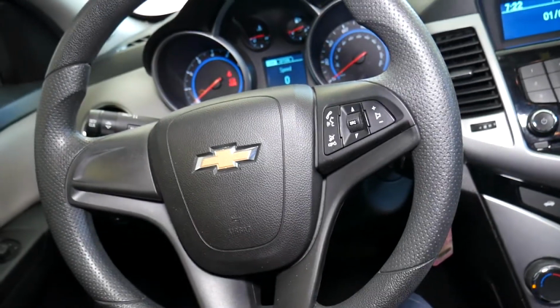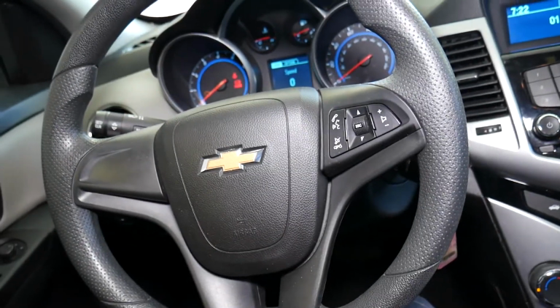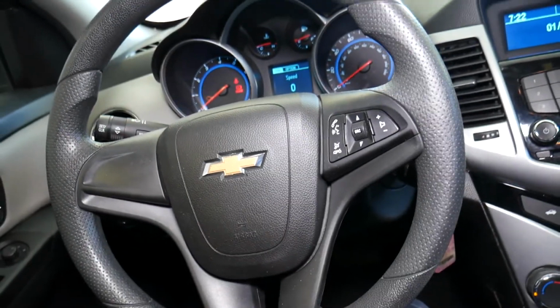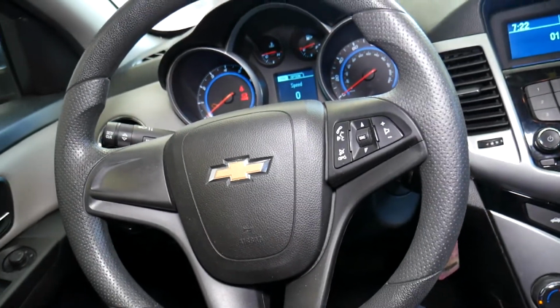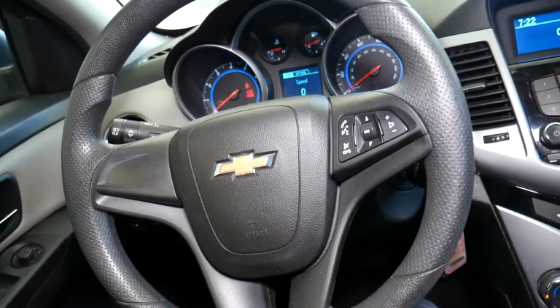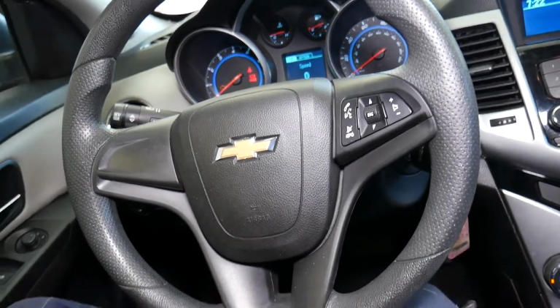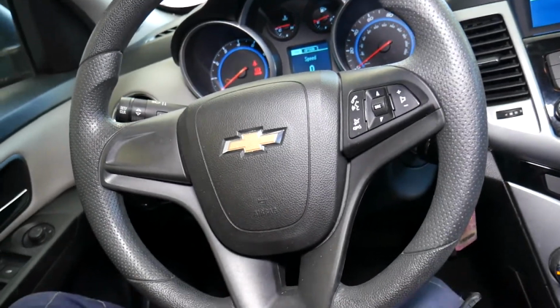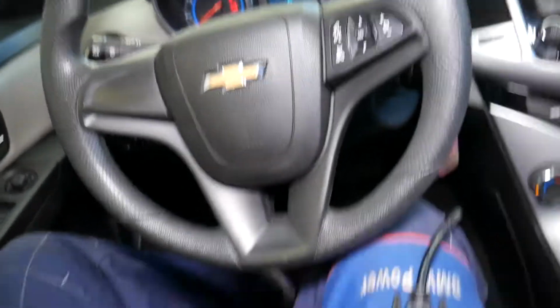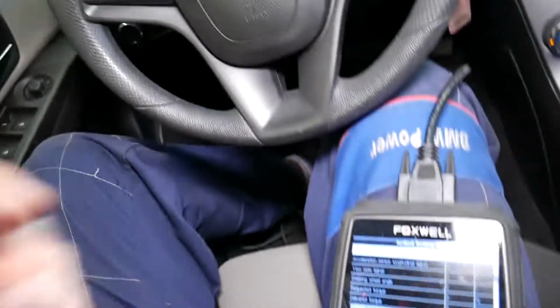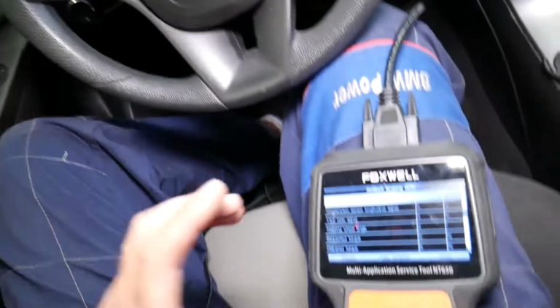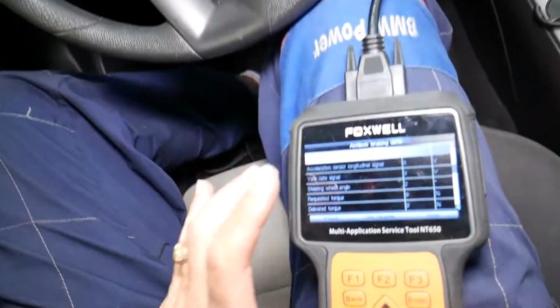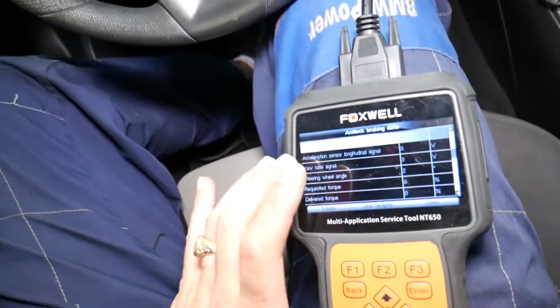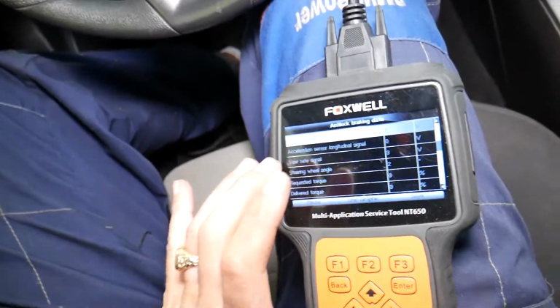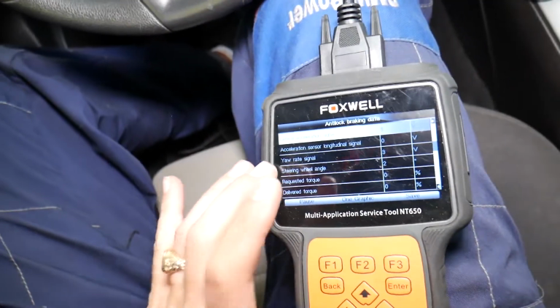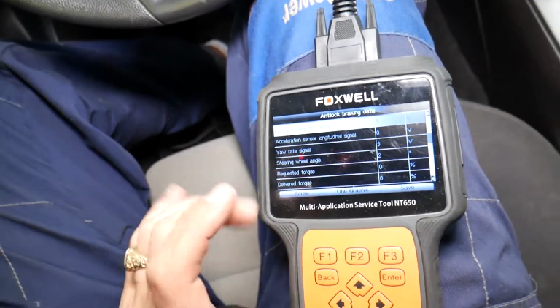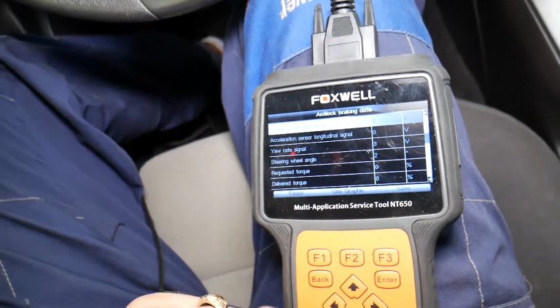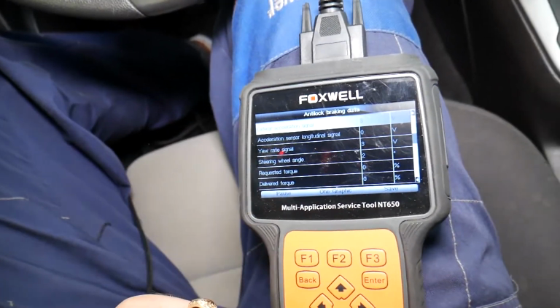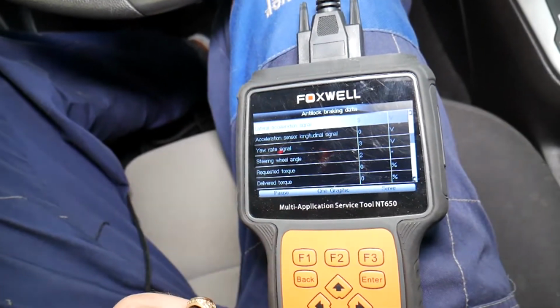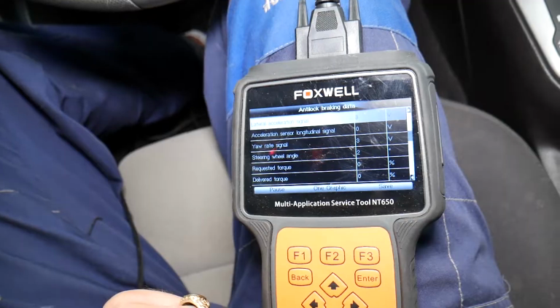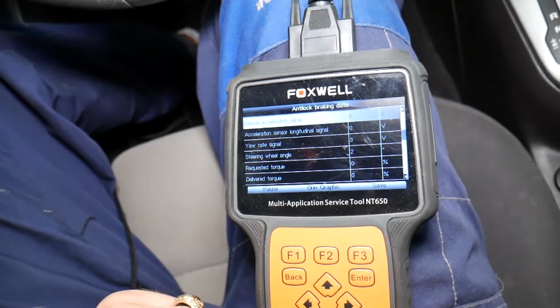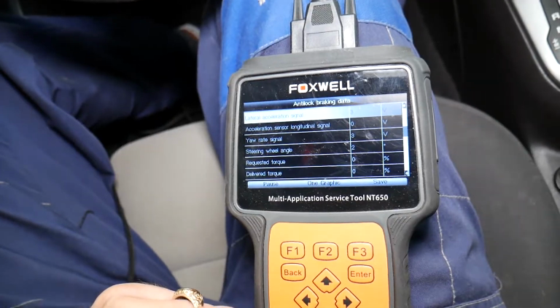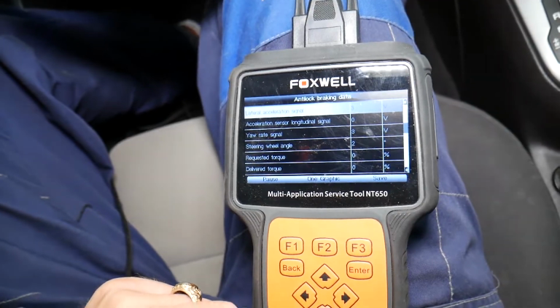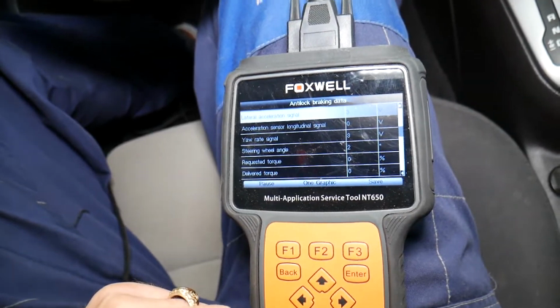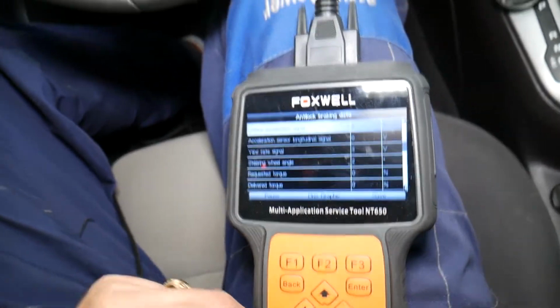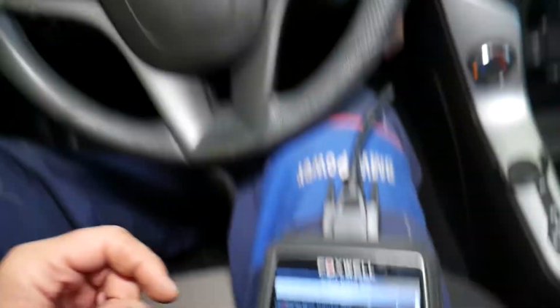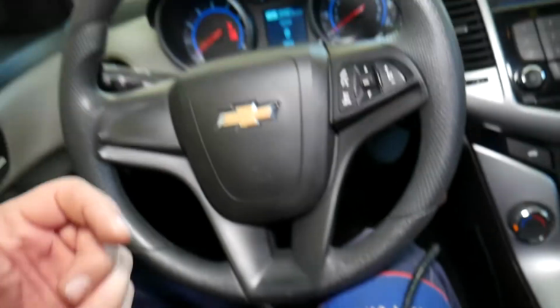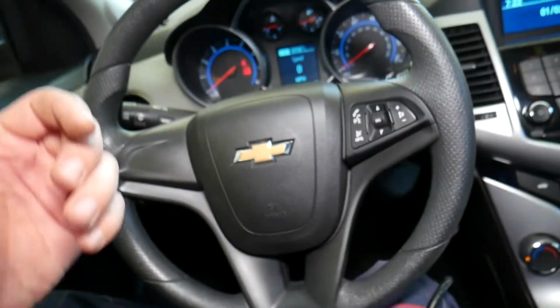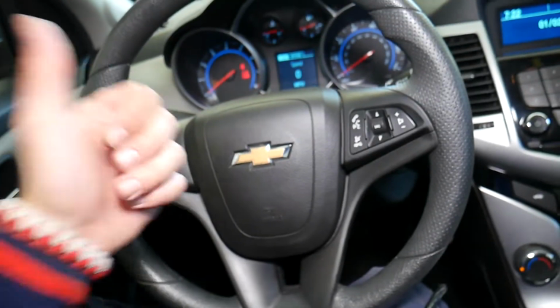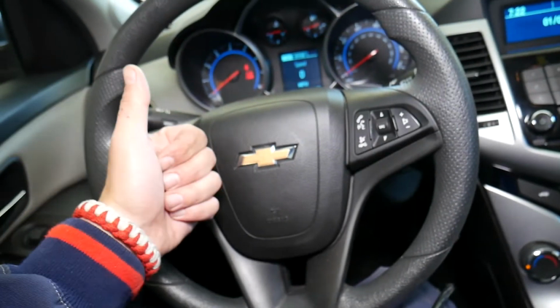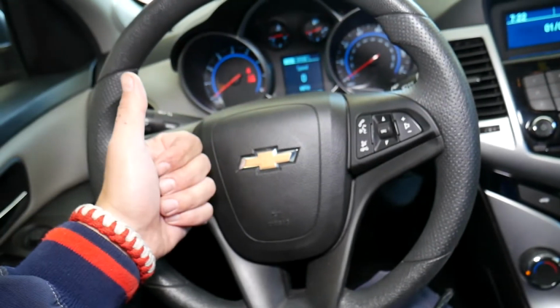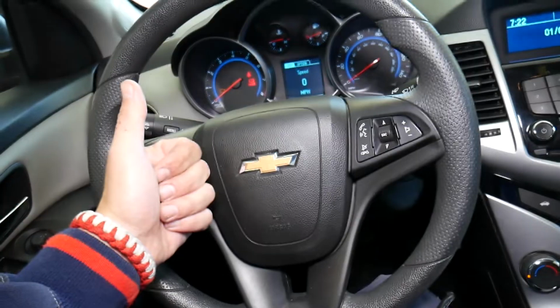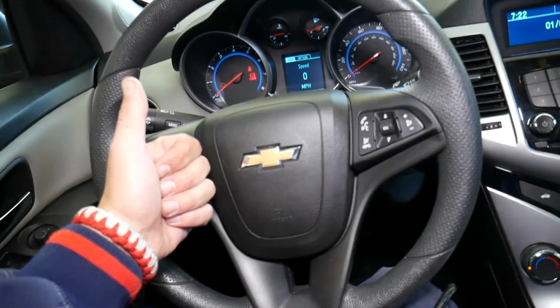You can see how much you can do with this scanner. Hopefully this video was helpful. This is the Foxwell NT650 scanner — thank you for watching and see you next time.